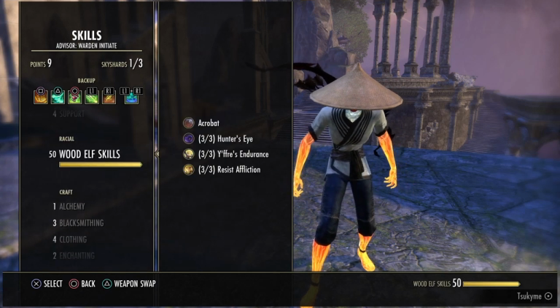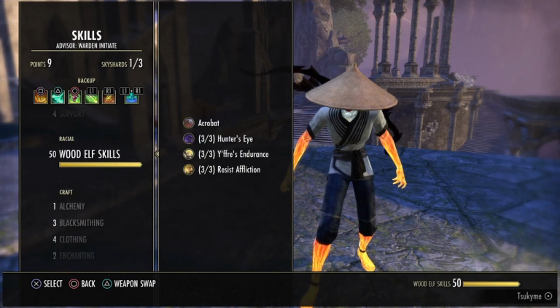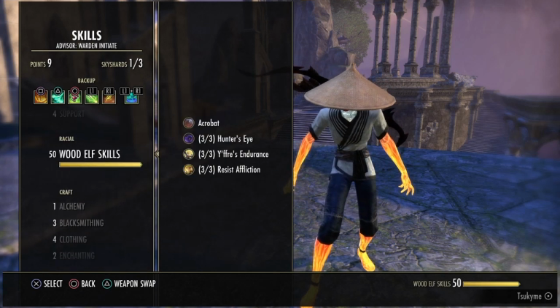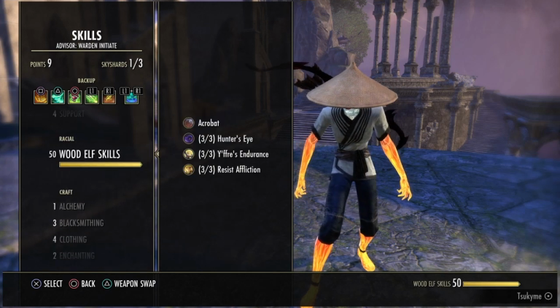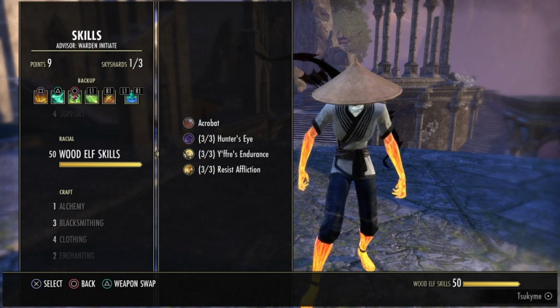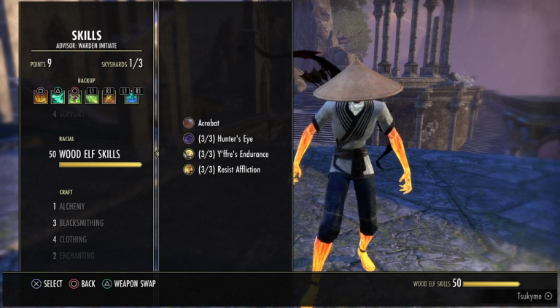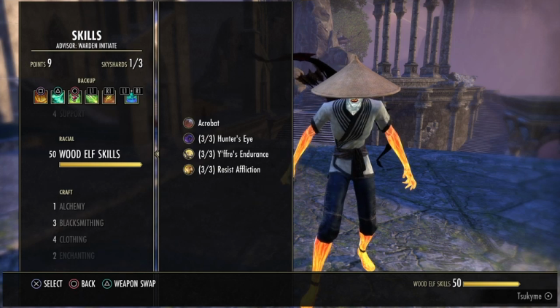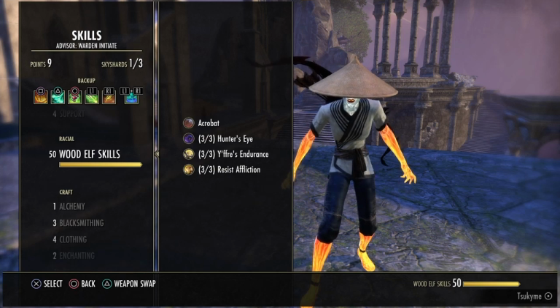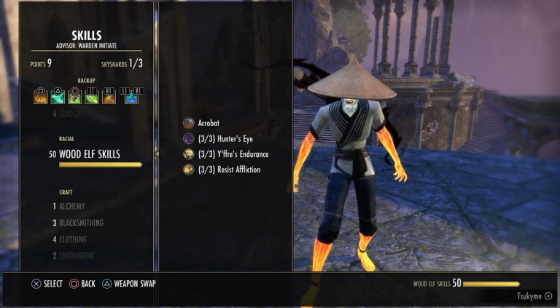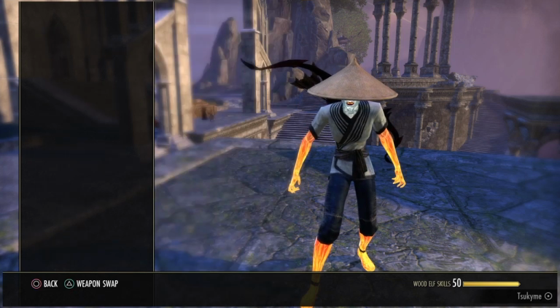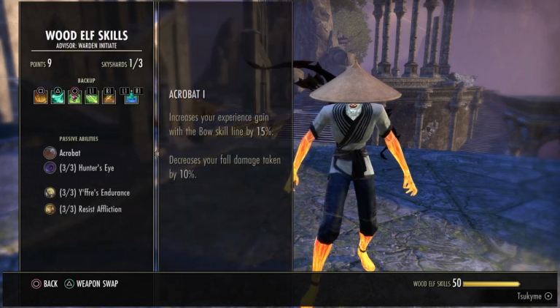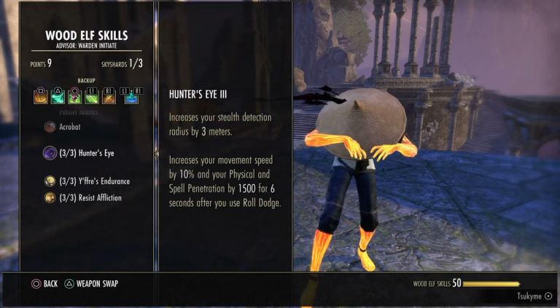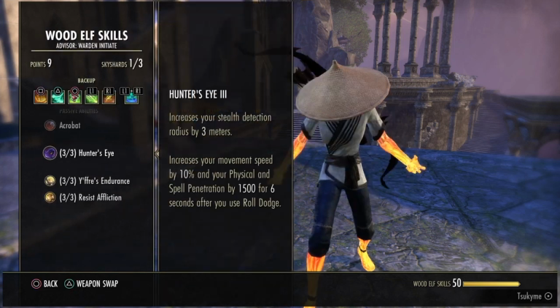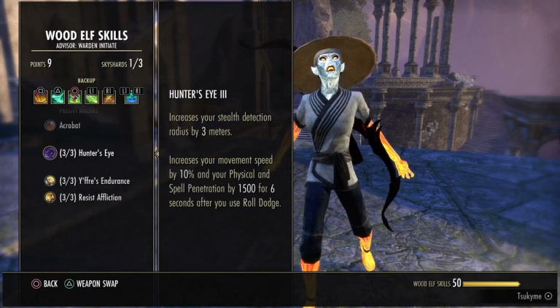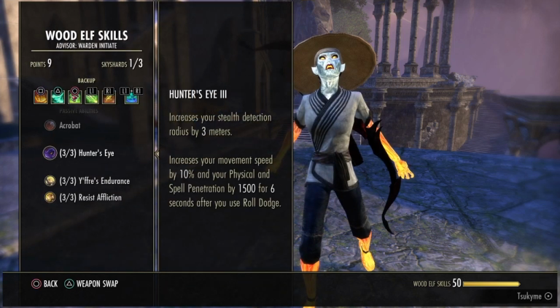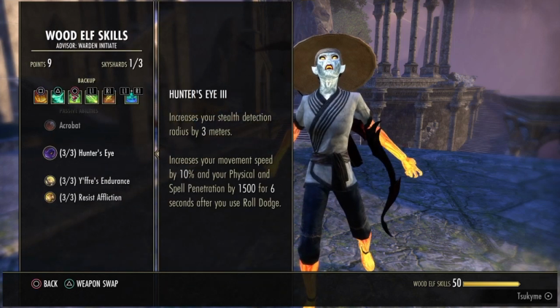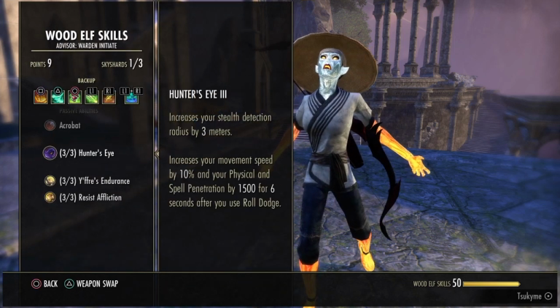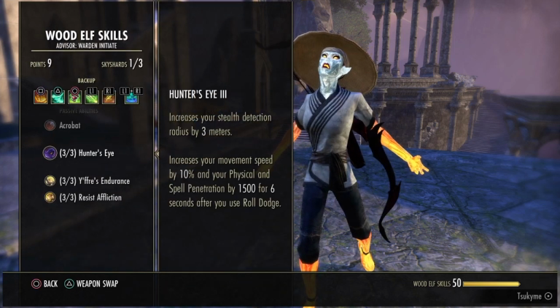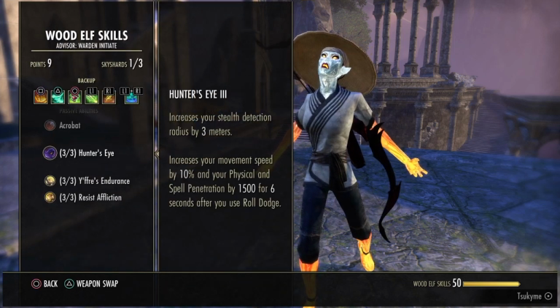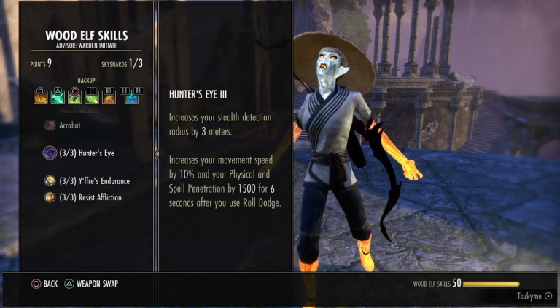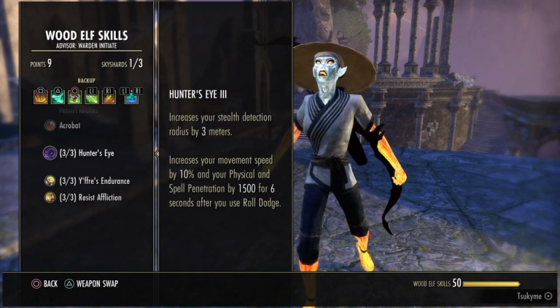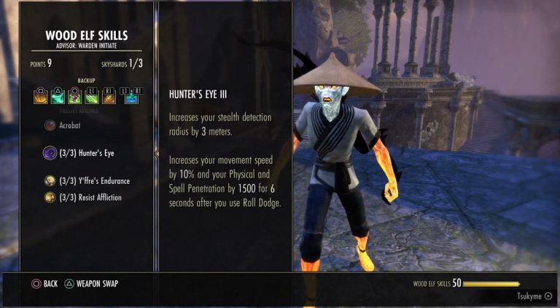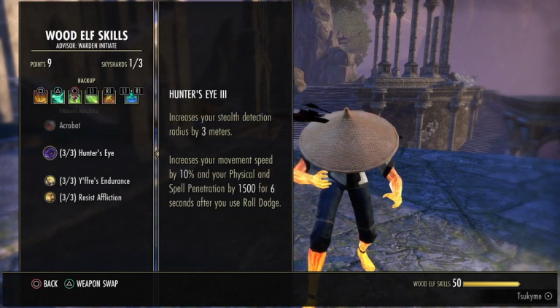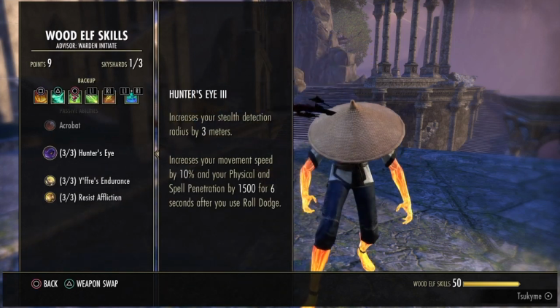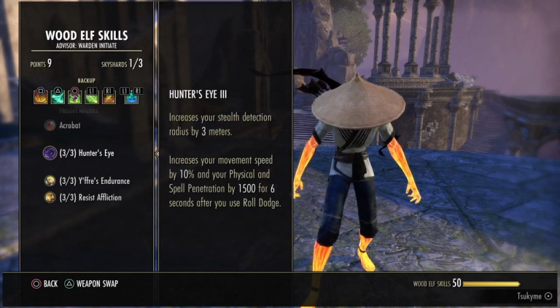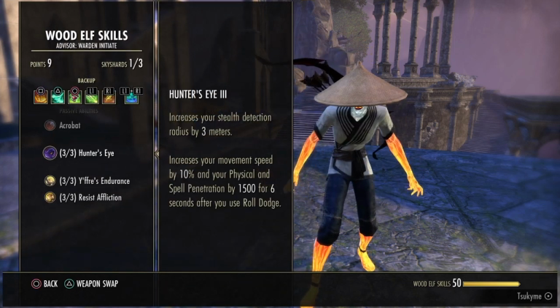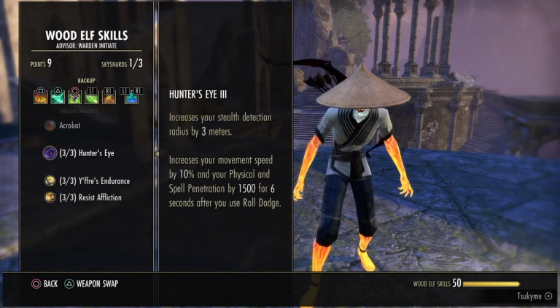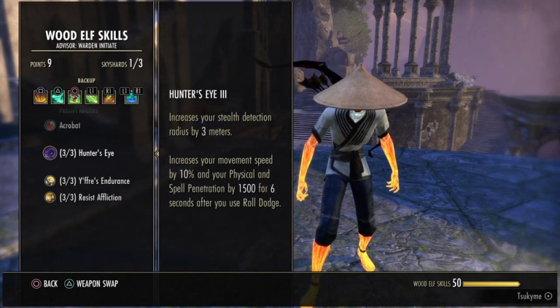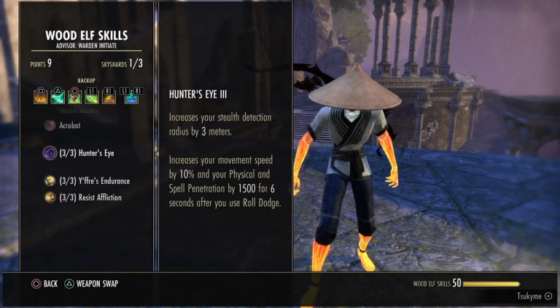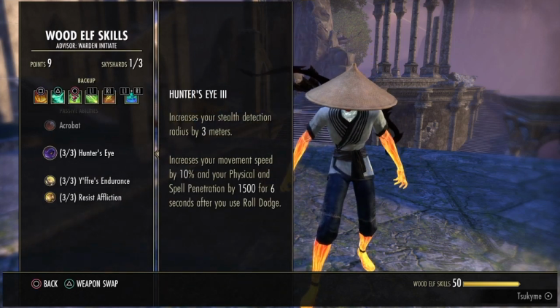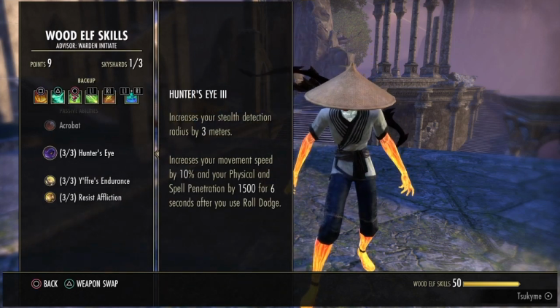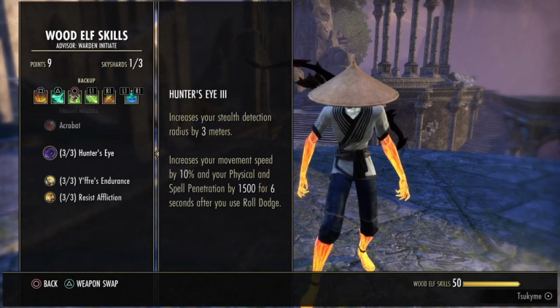For the race, you want to go Wood Elf because they have a bonus to speed — it increases your movement speed by 10%.